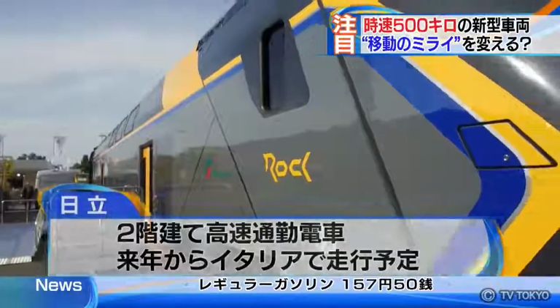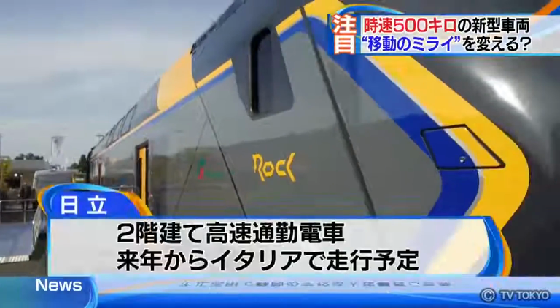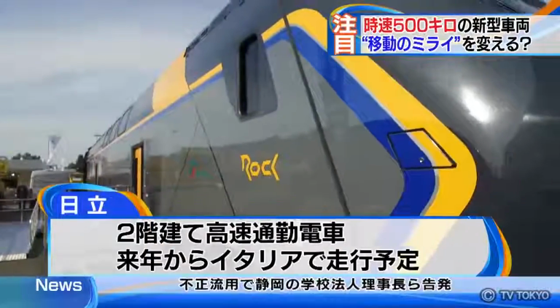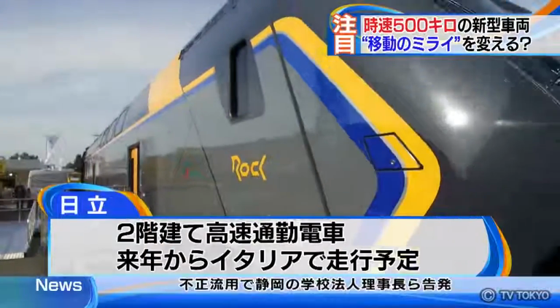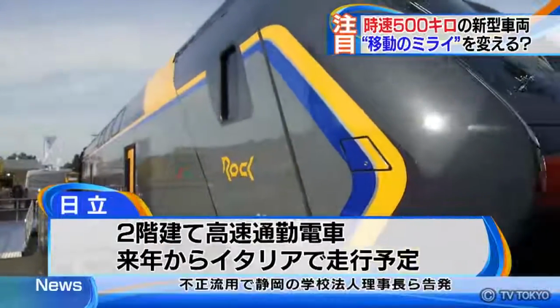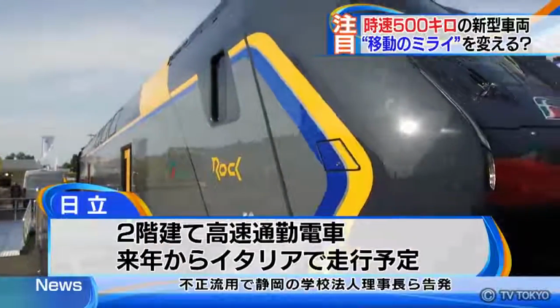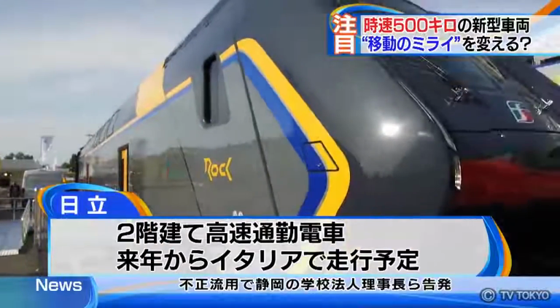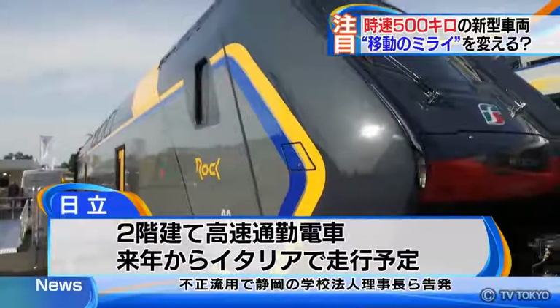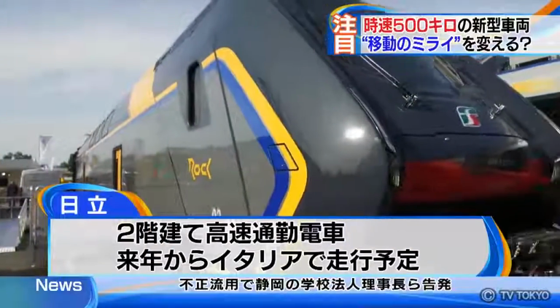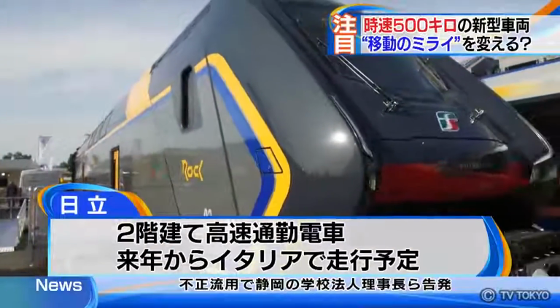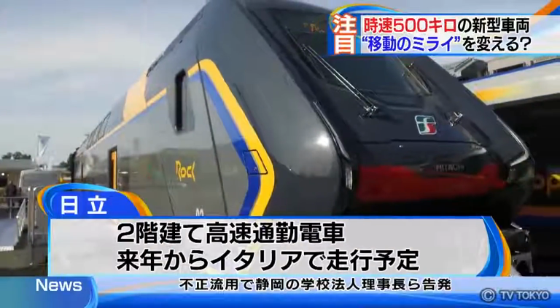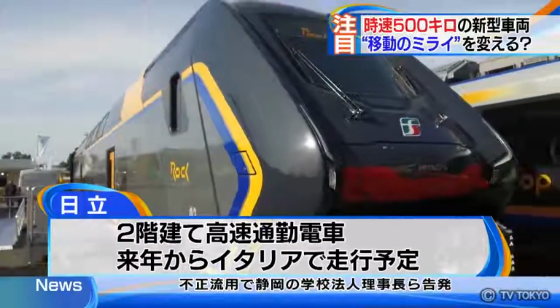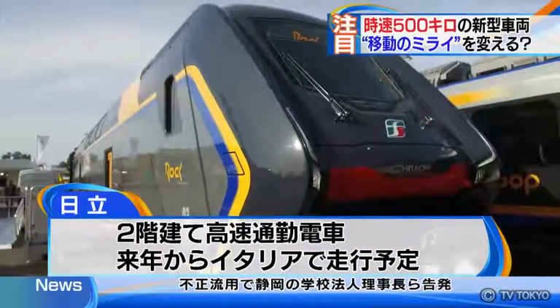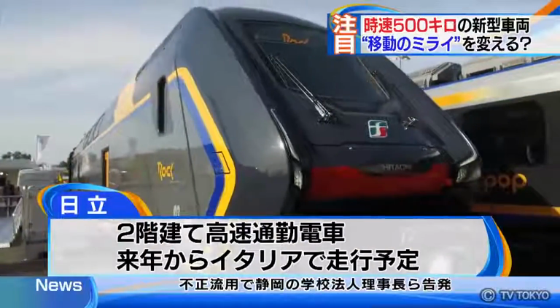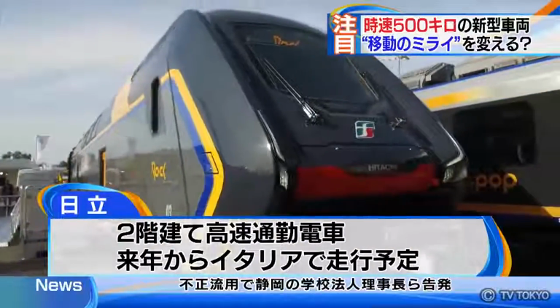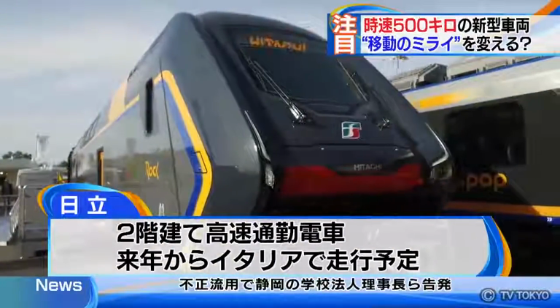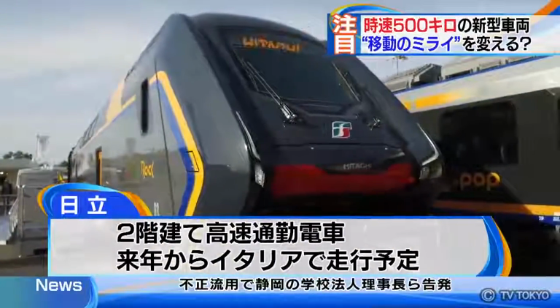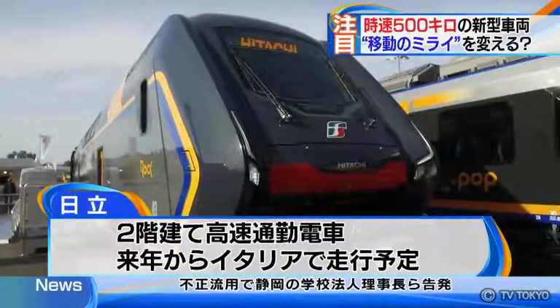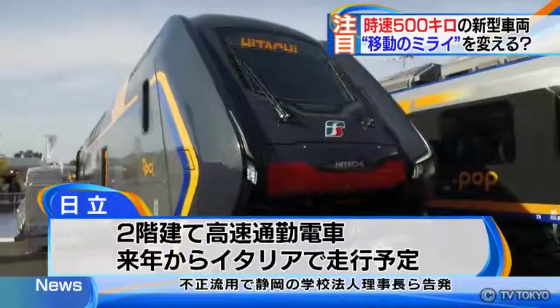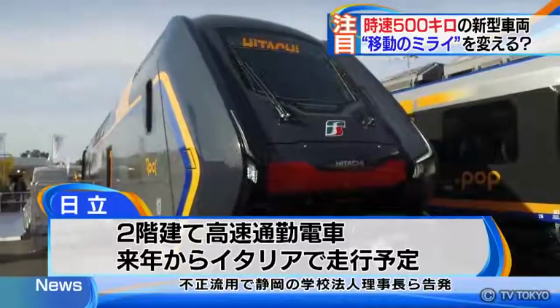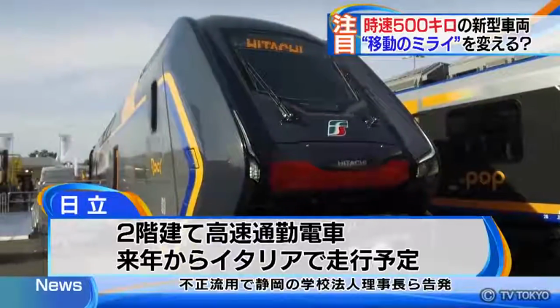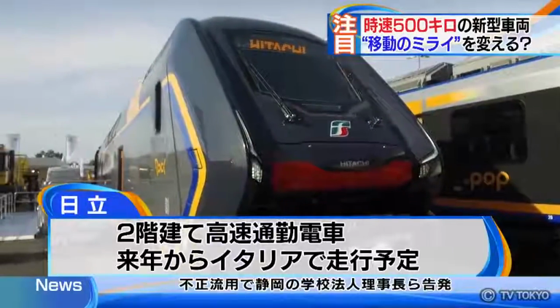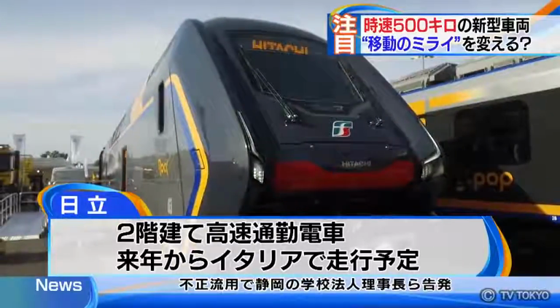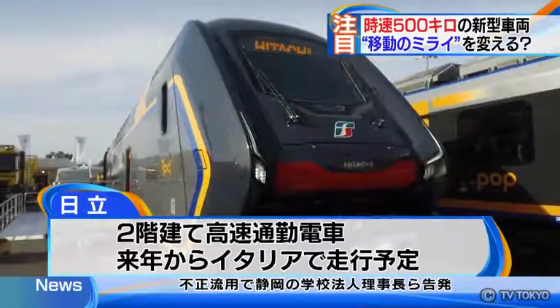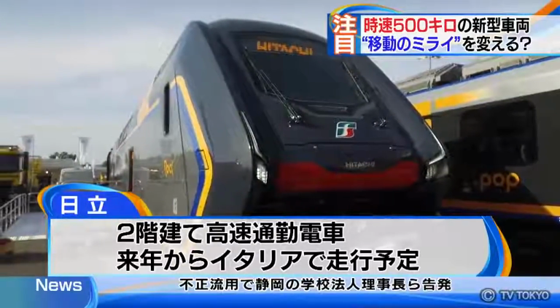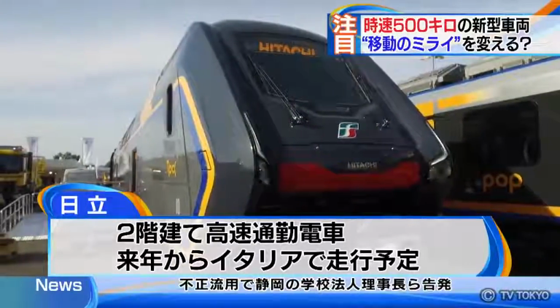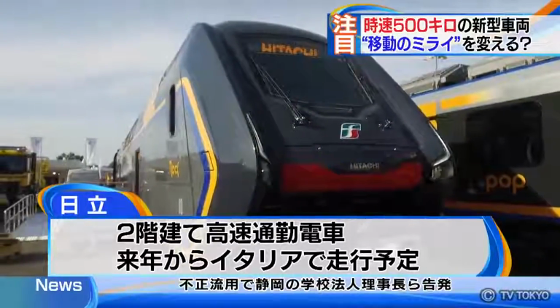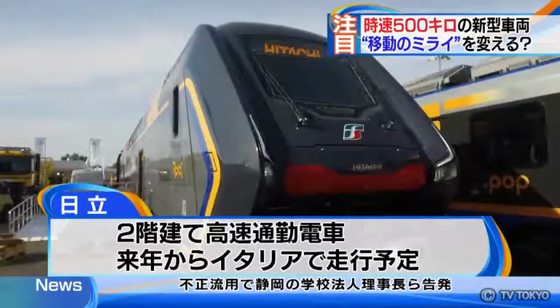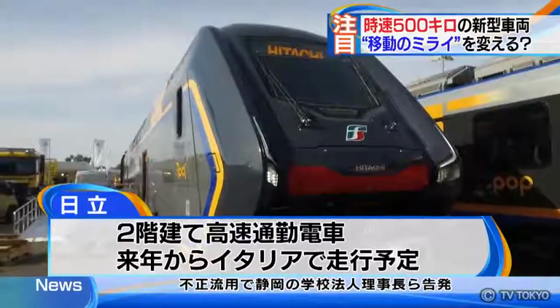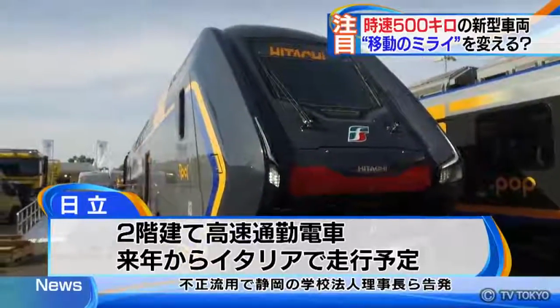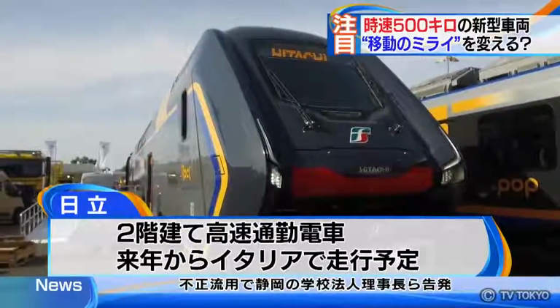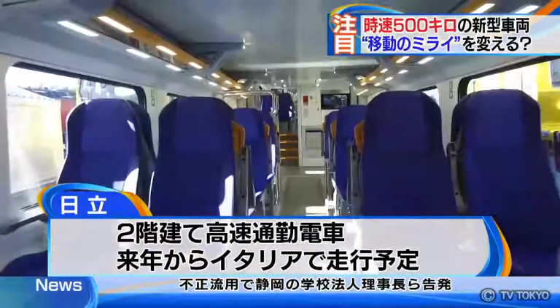Japan's Hitachi Limited unveiled the double-decker bullet train for commuters. They will start its service in Italy next year.